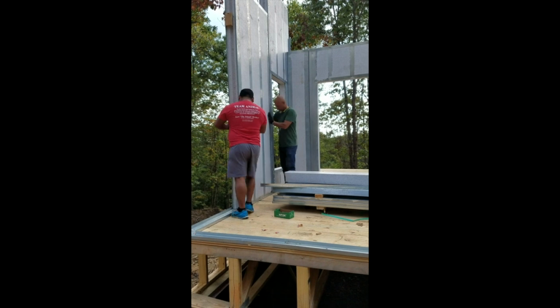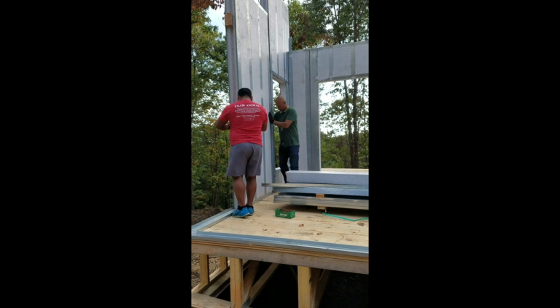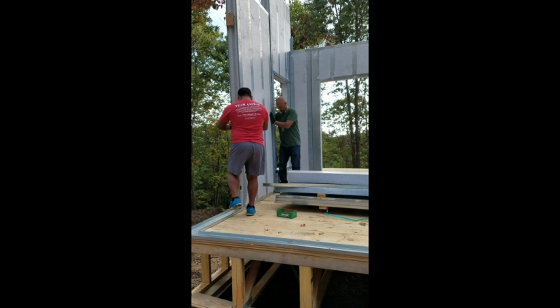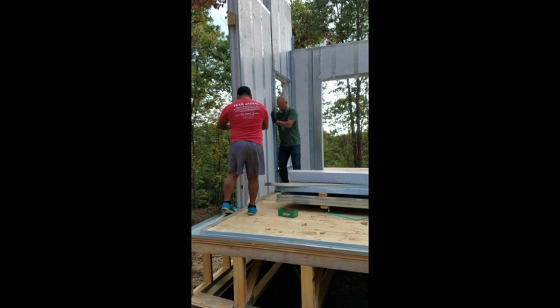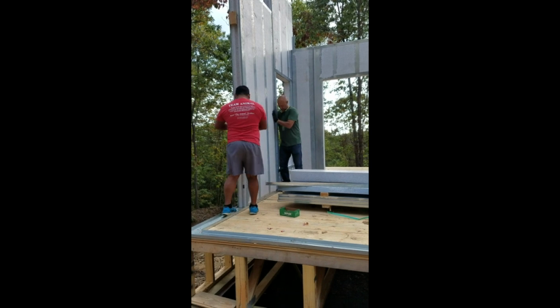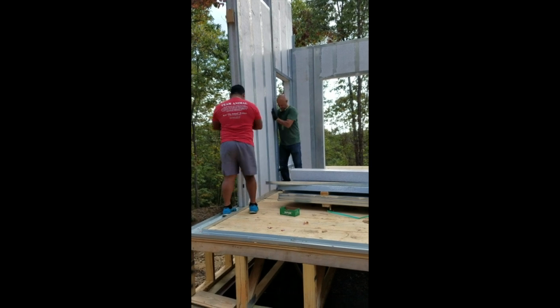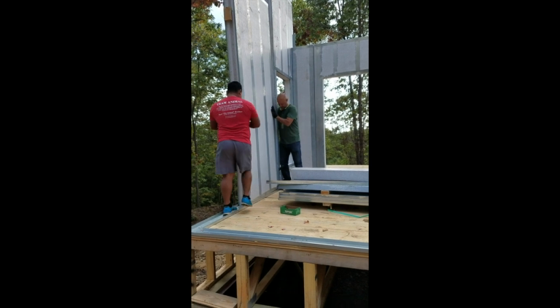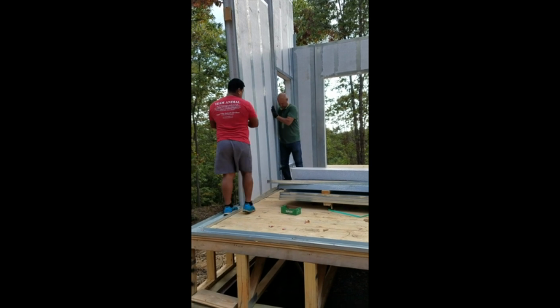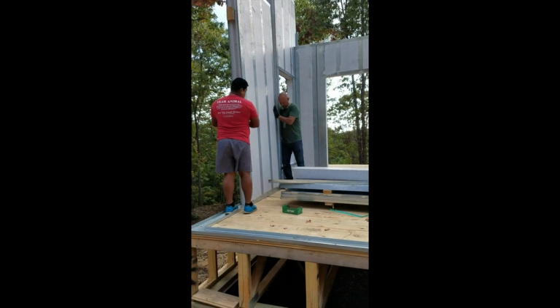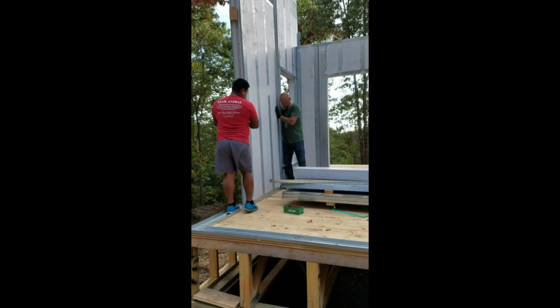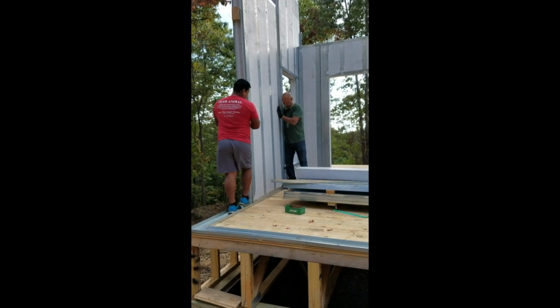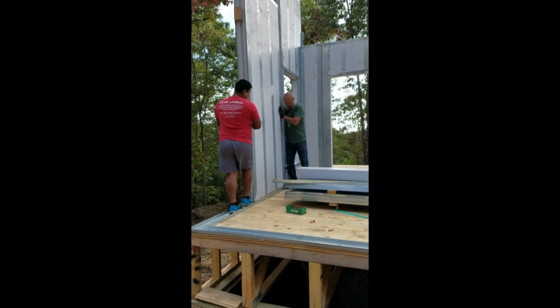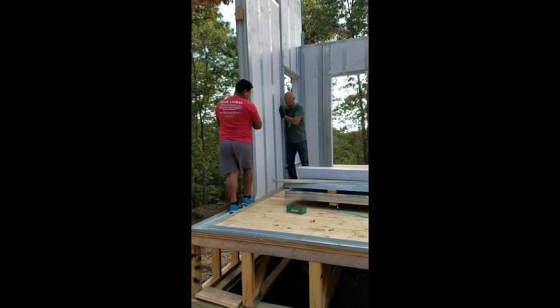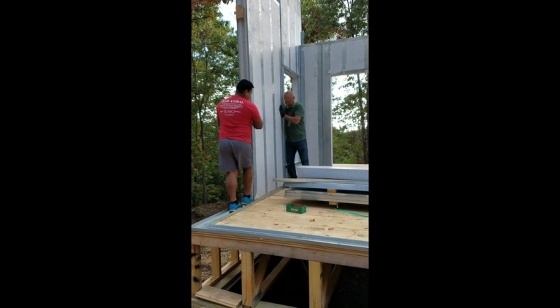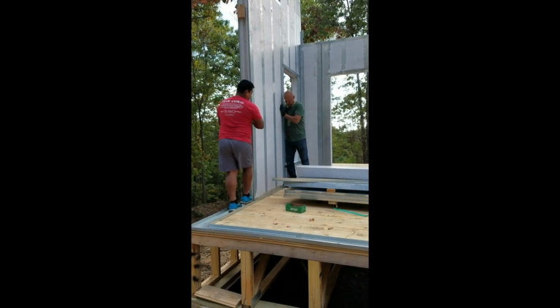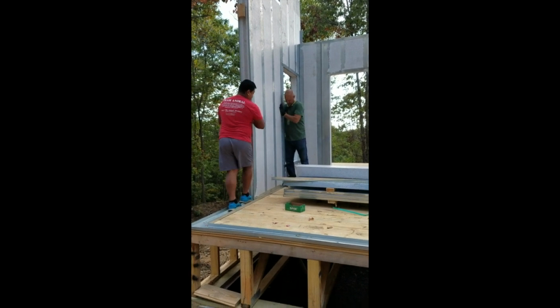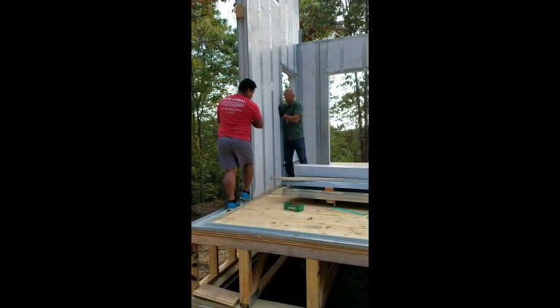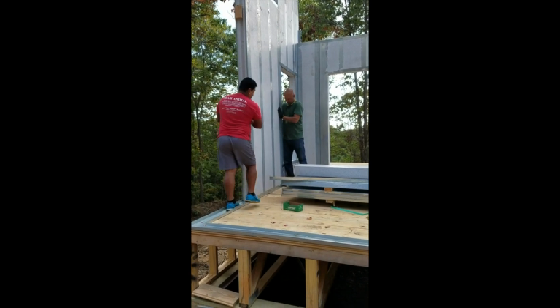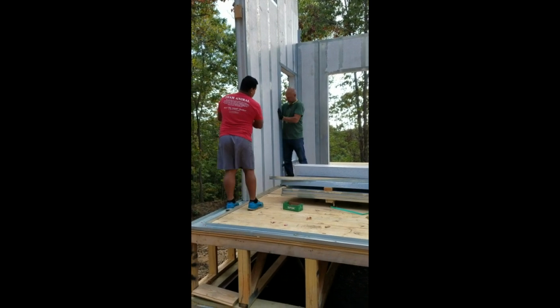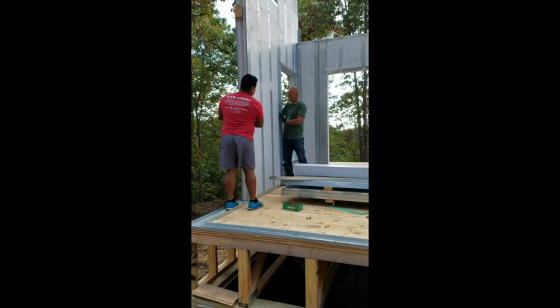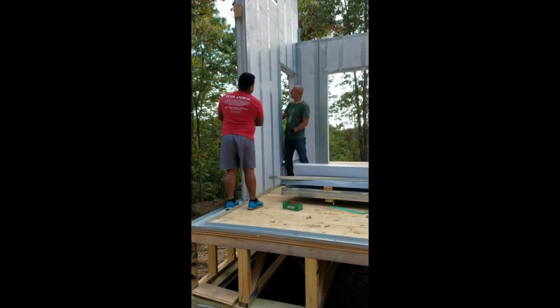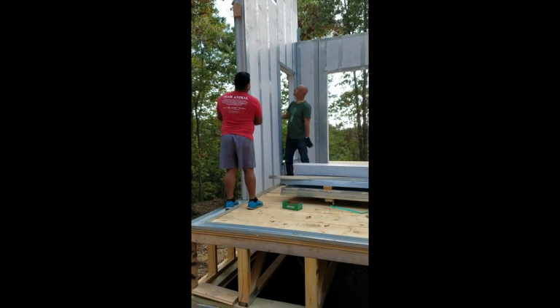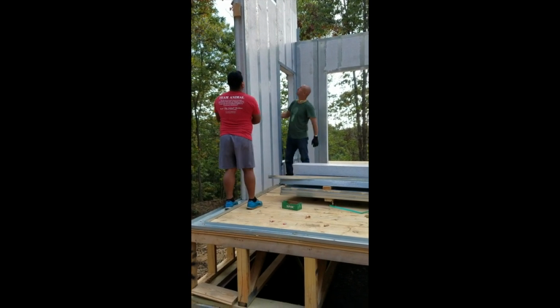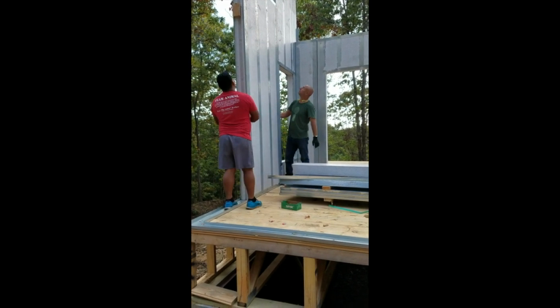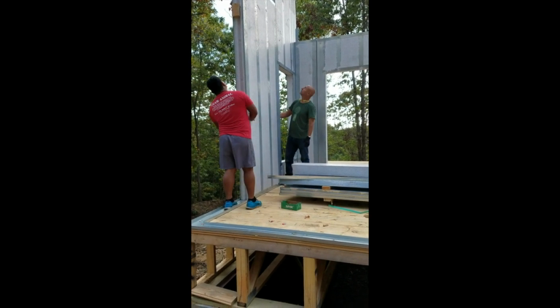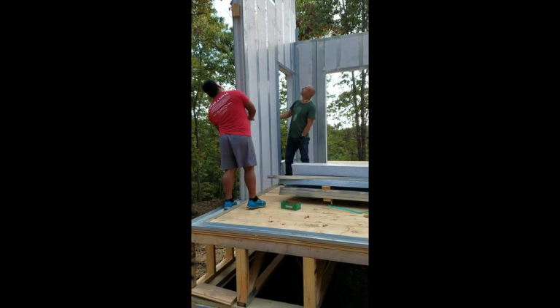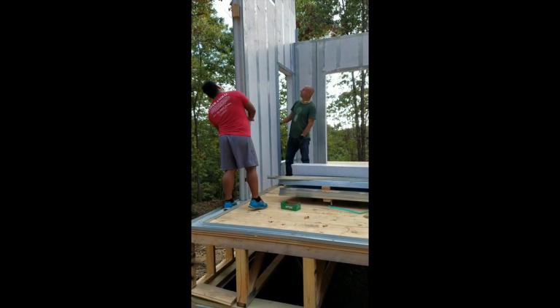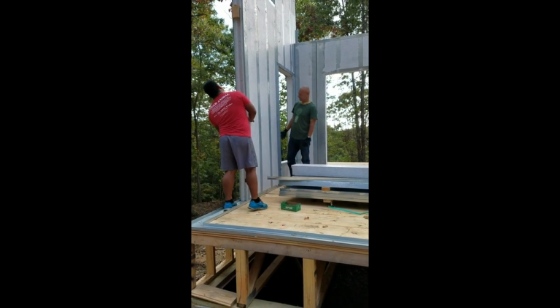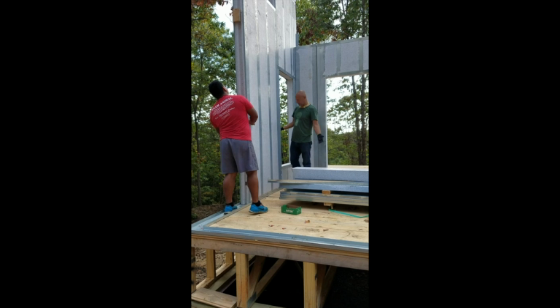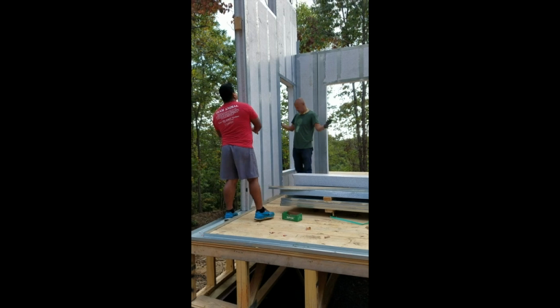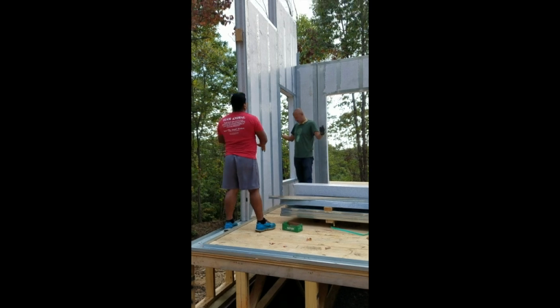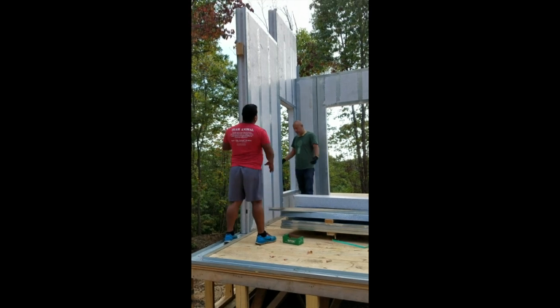Put the top and shove it in. That's it. Perfect.